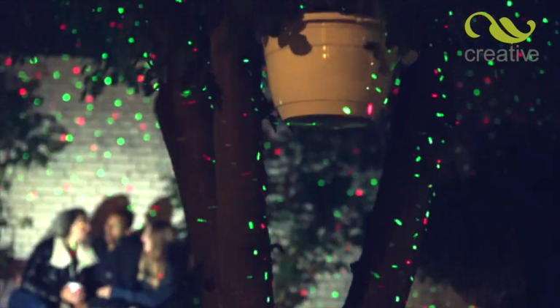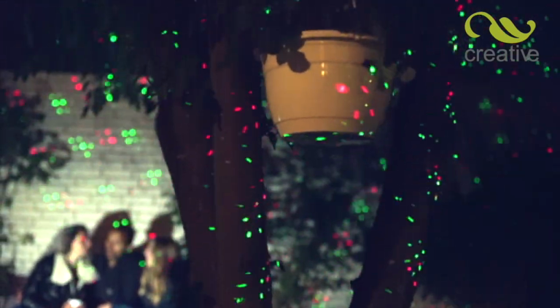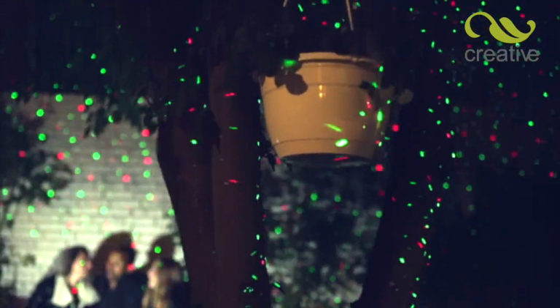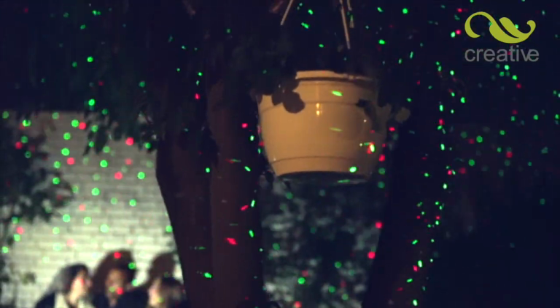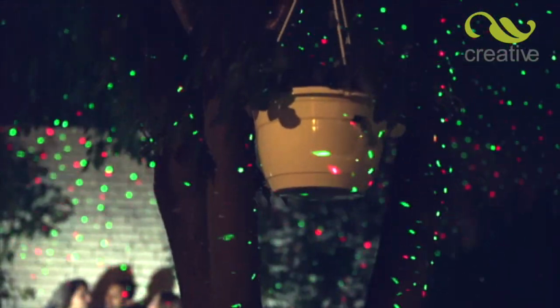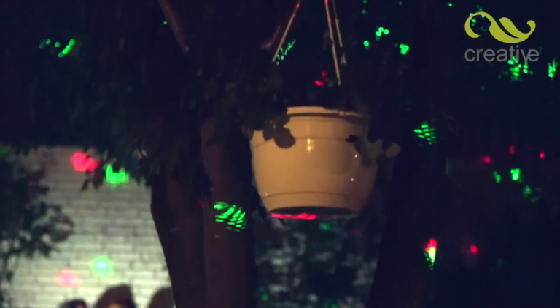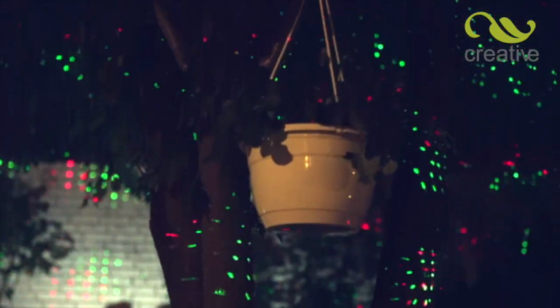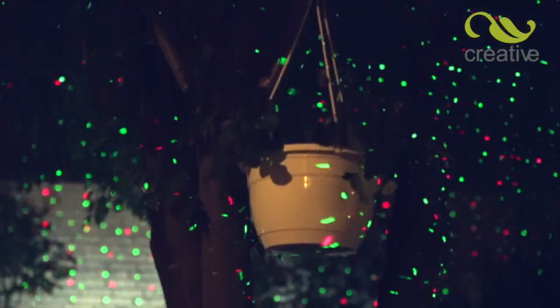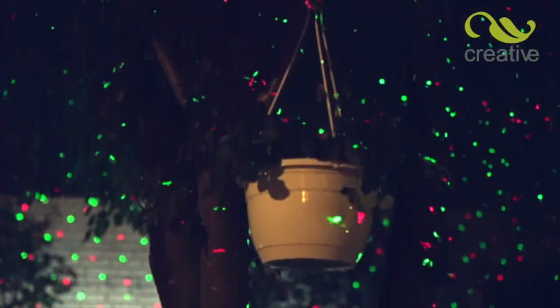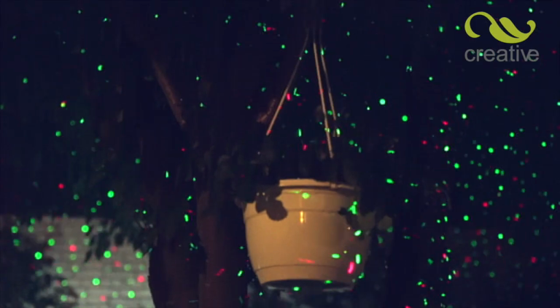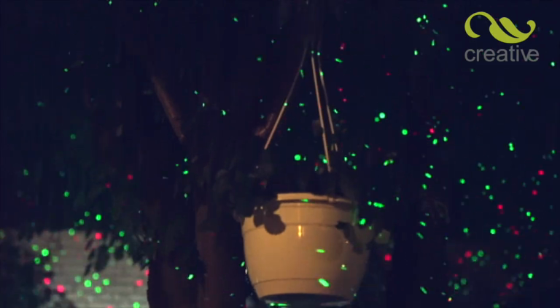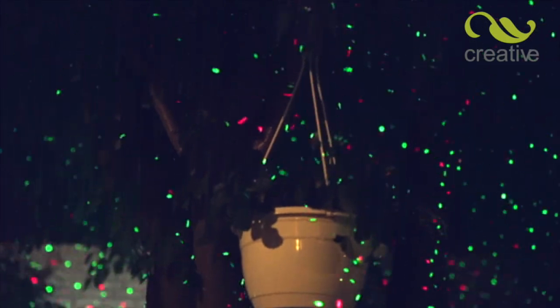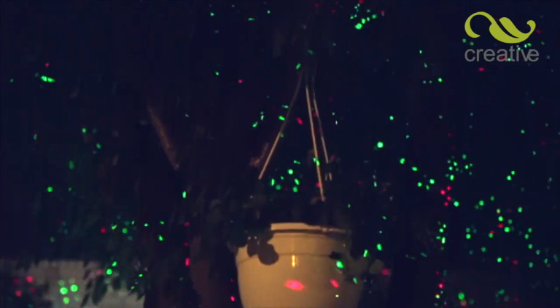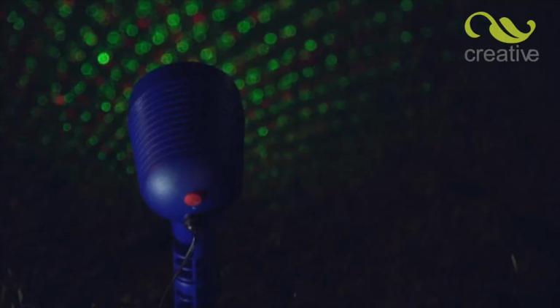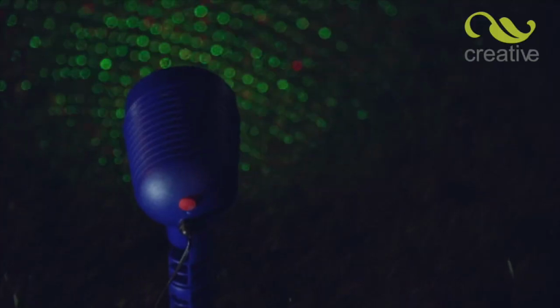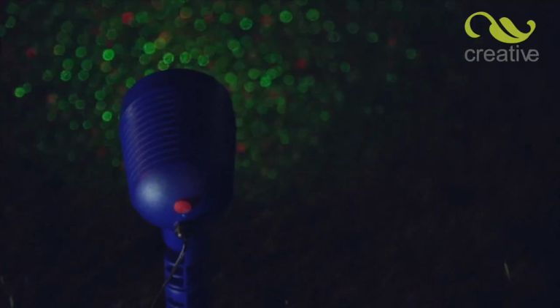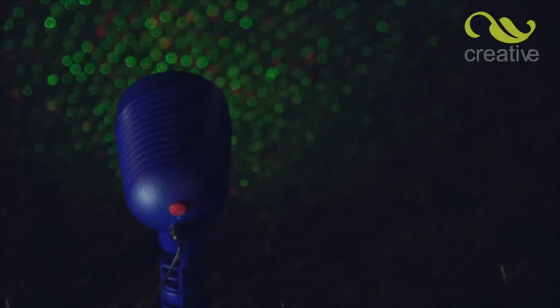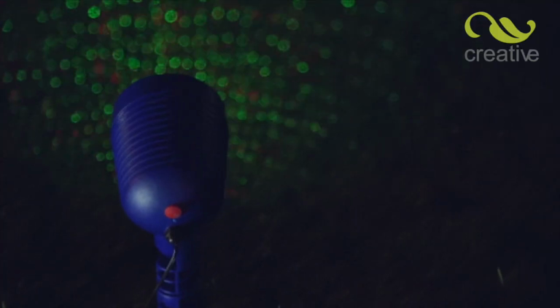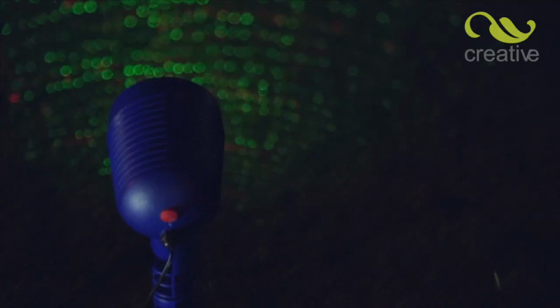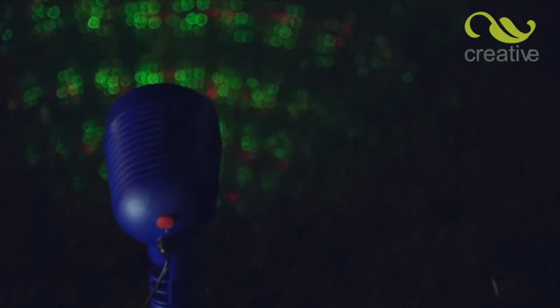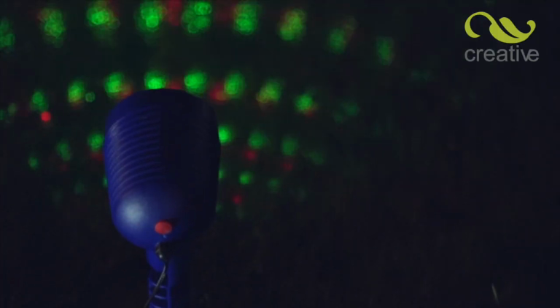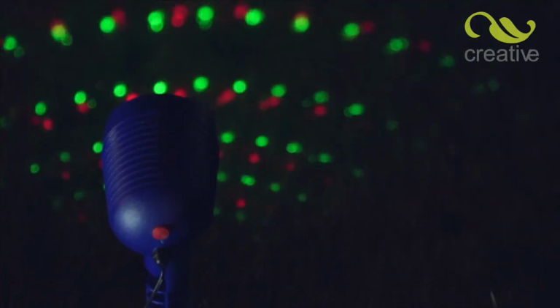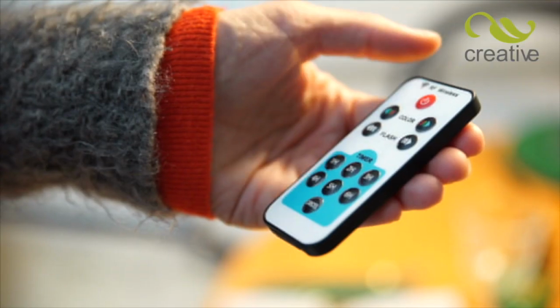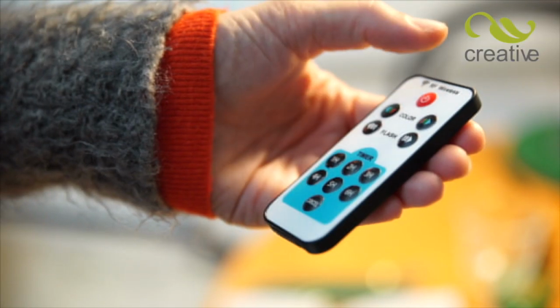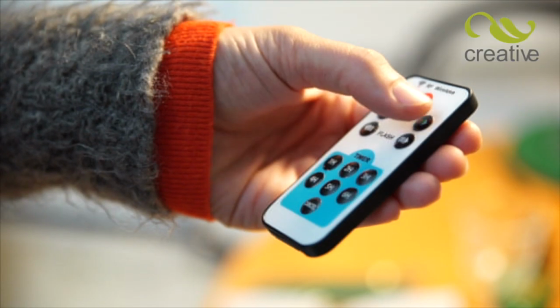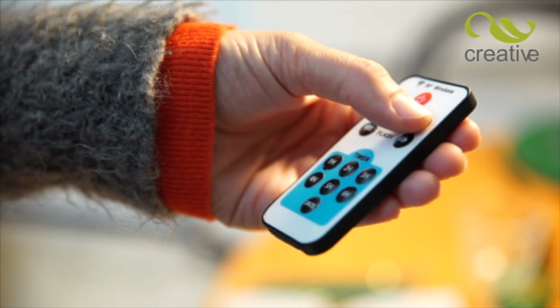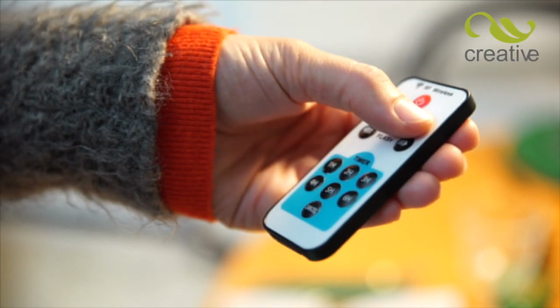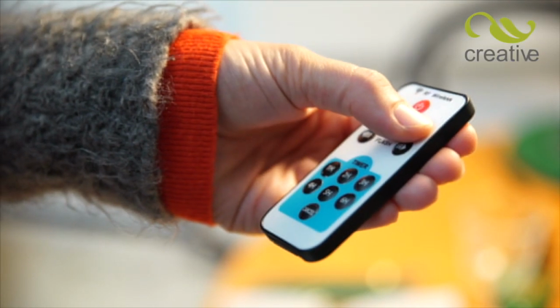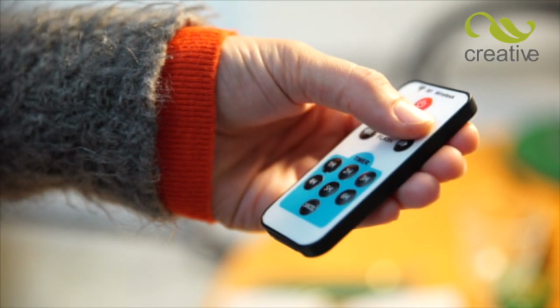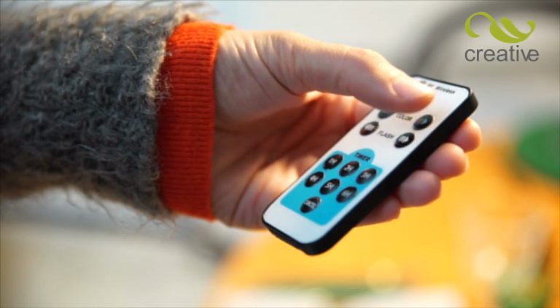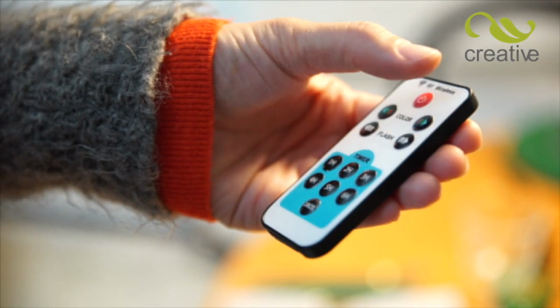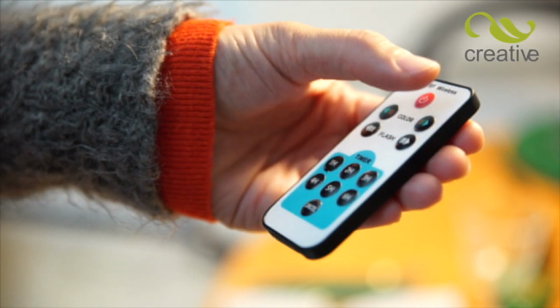To switch on, simply press the red button on the rear of the unit. The rest can then be controlled by the handy remote control.